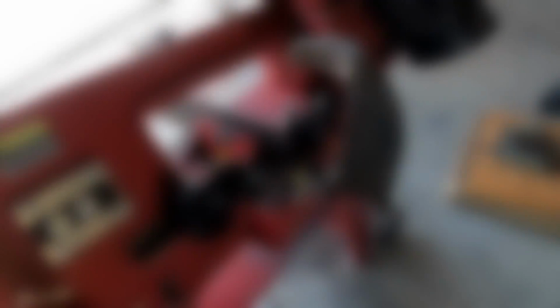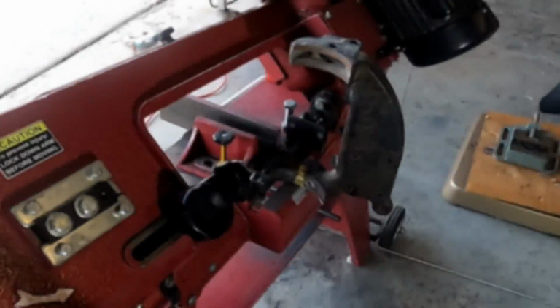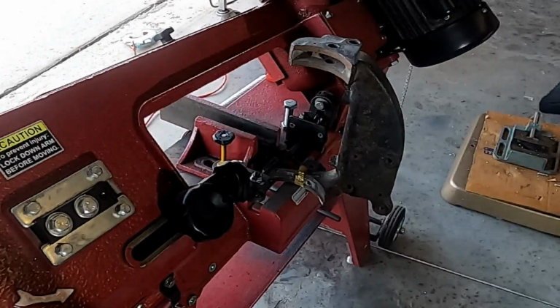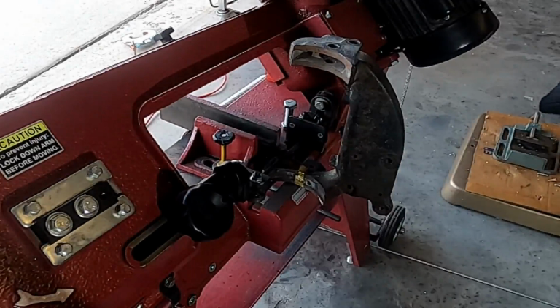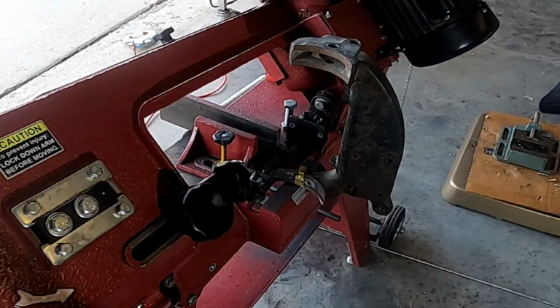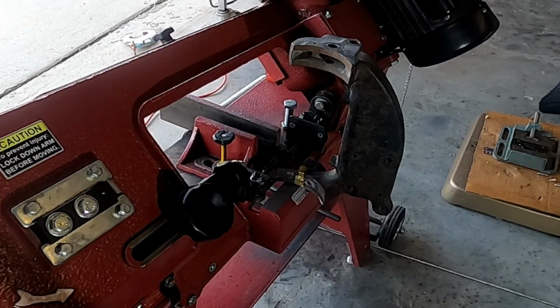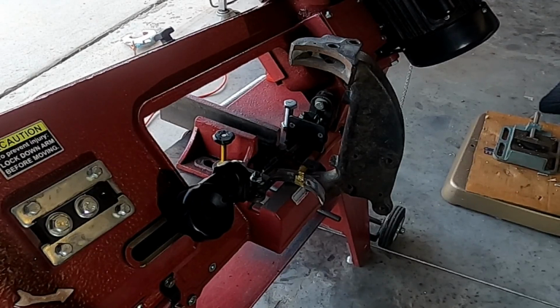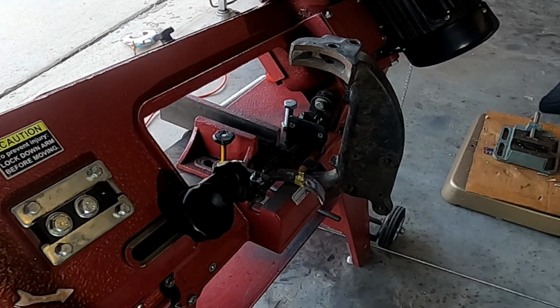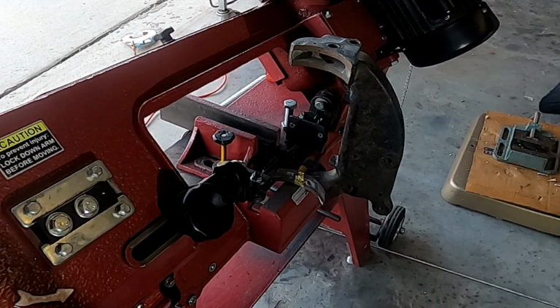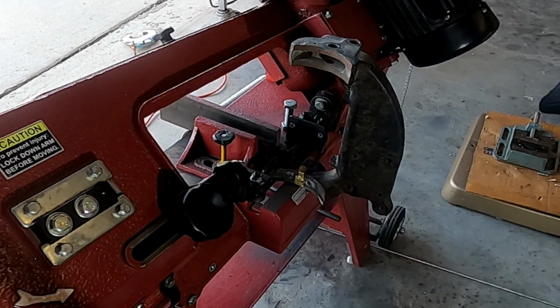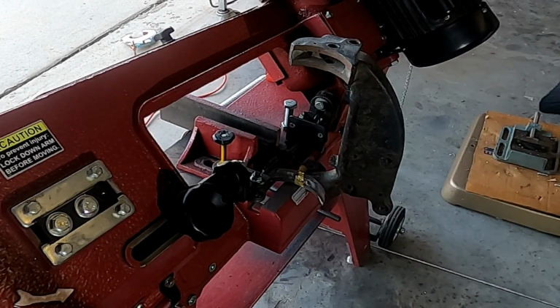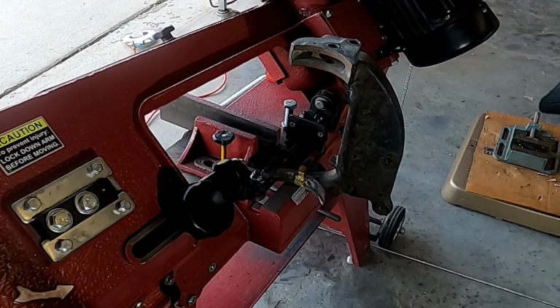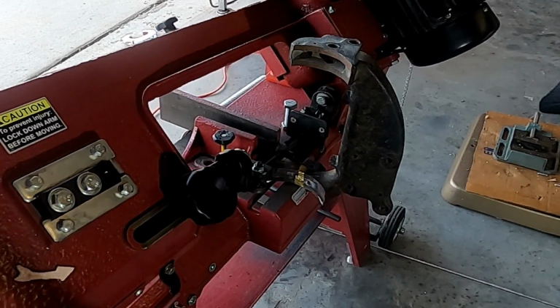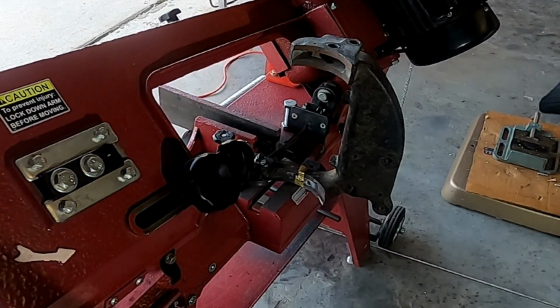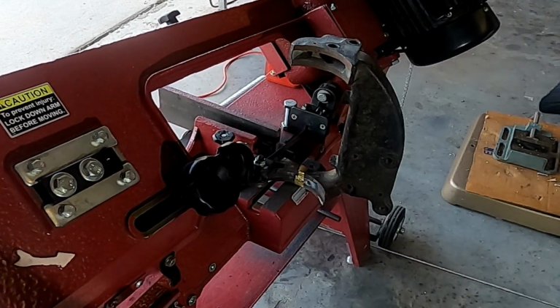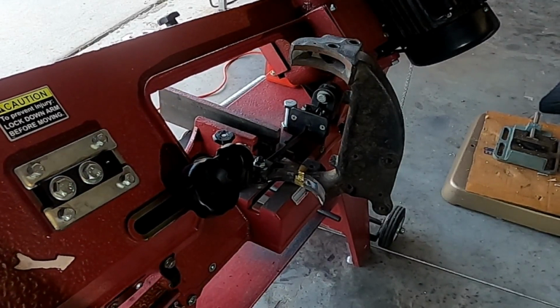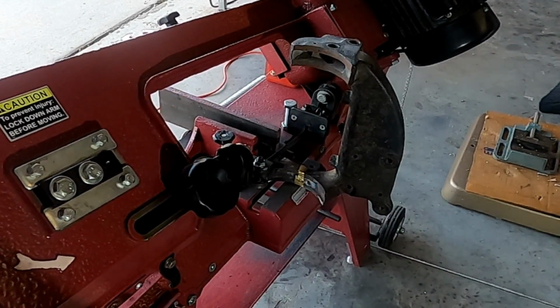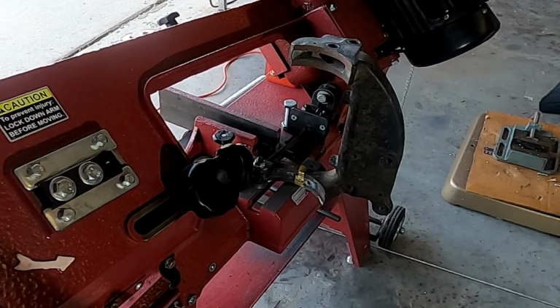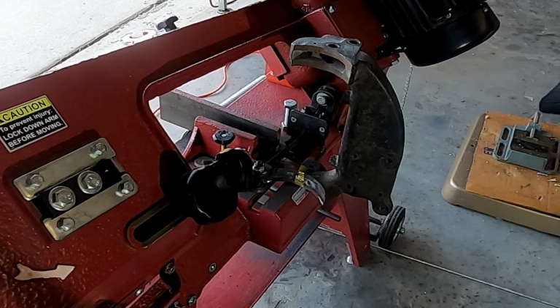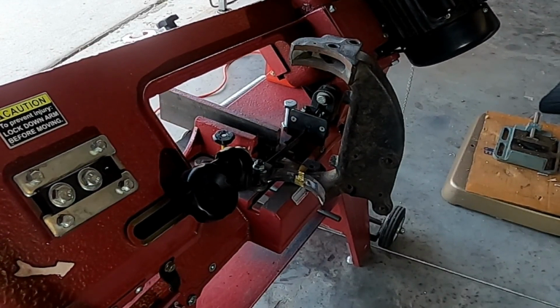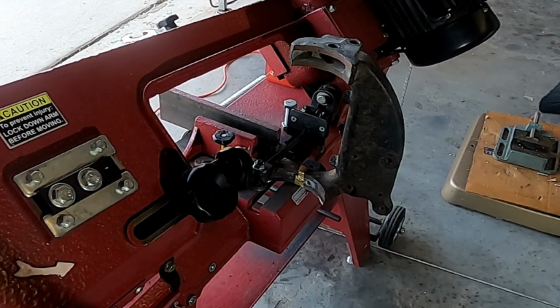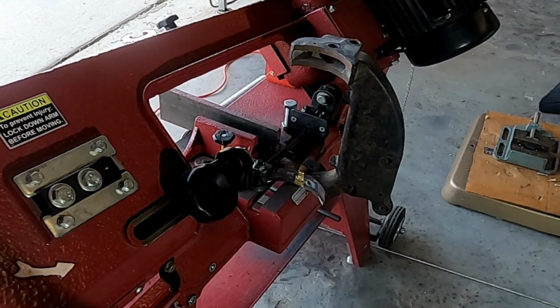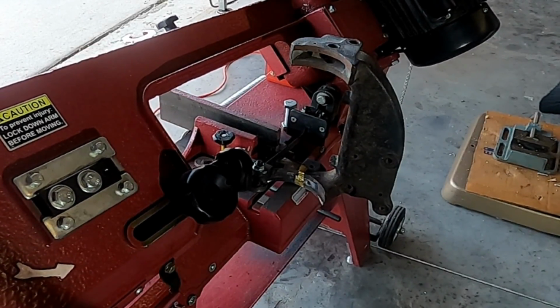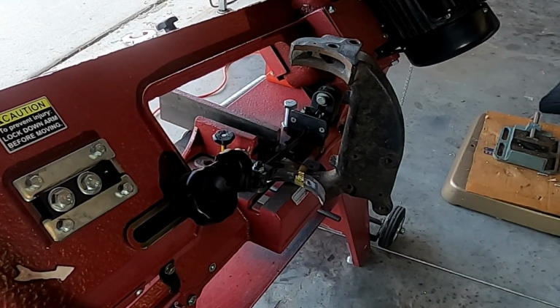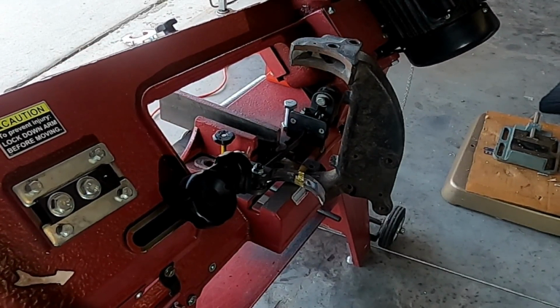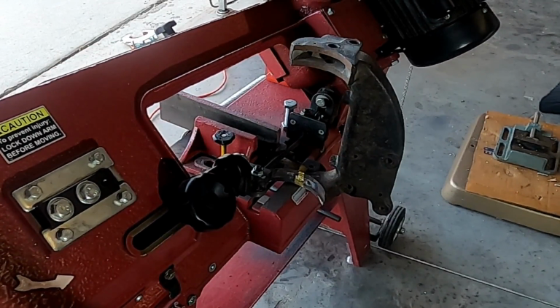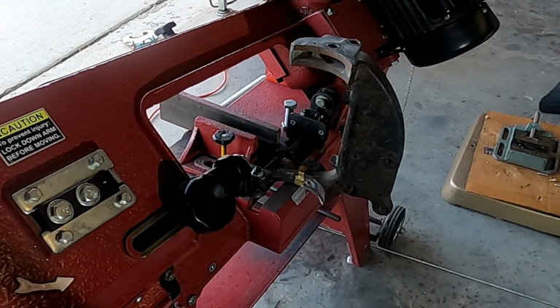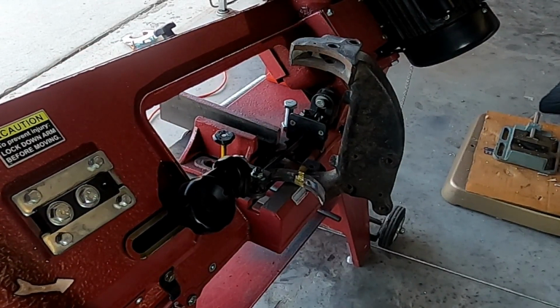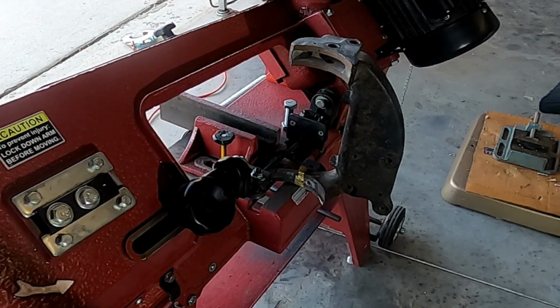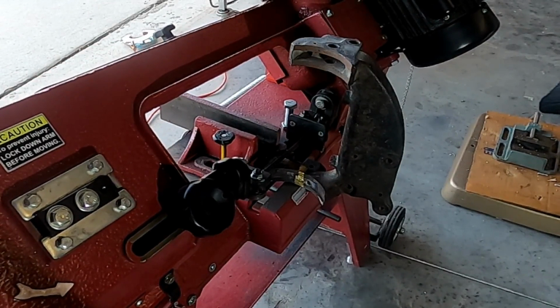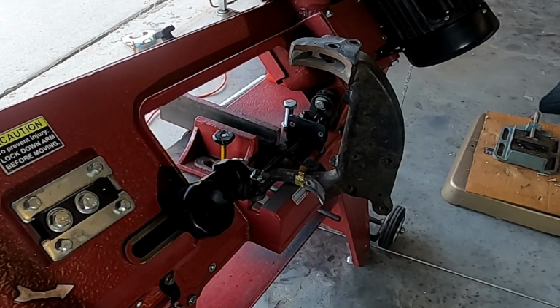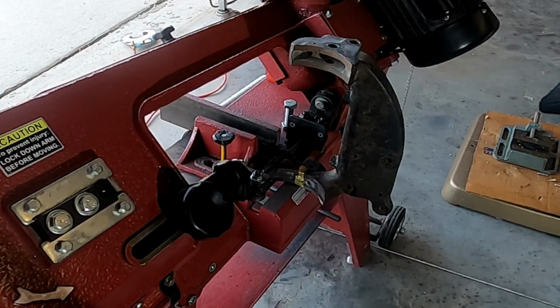Okay, so we had to put this in at kind of an odd angle to get it to line up with the cut mark.